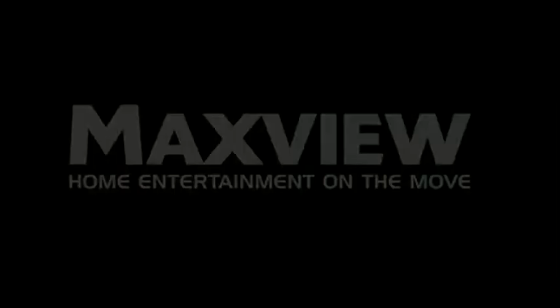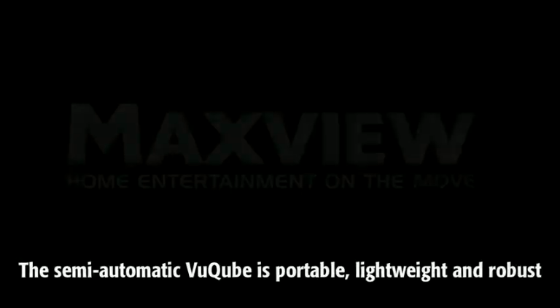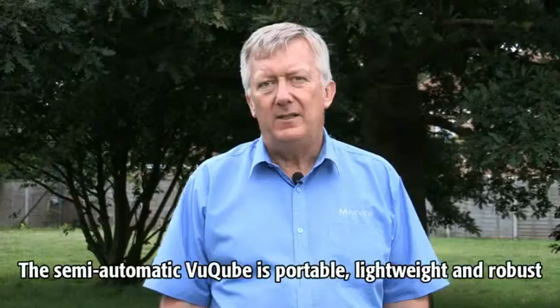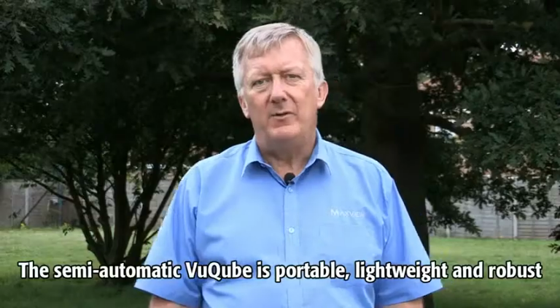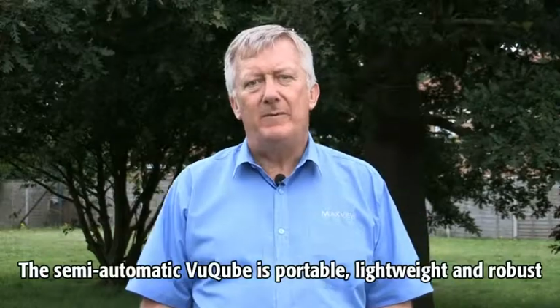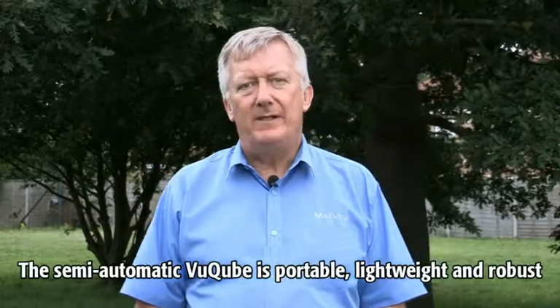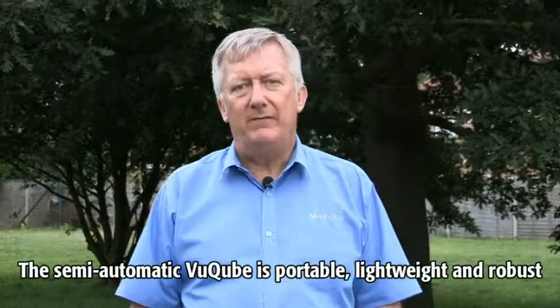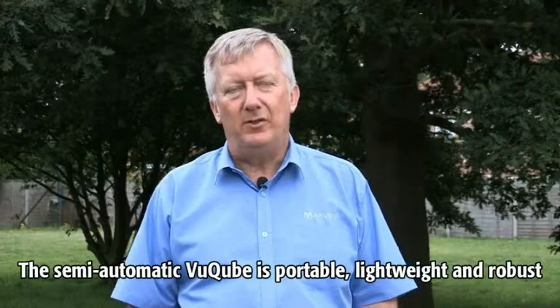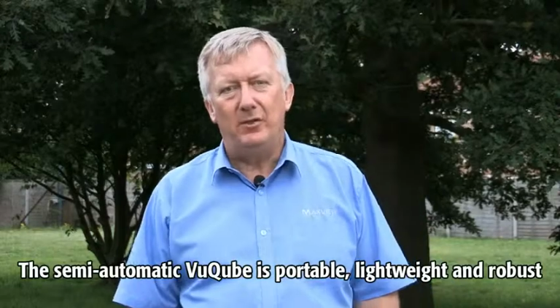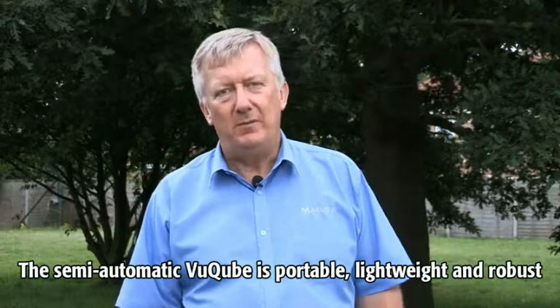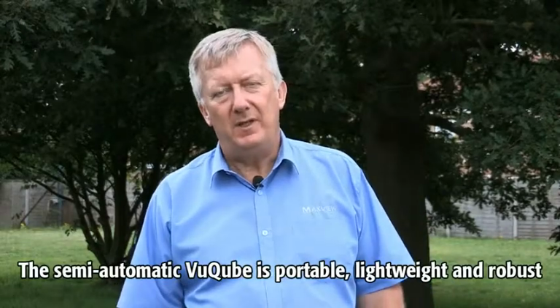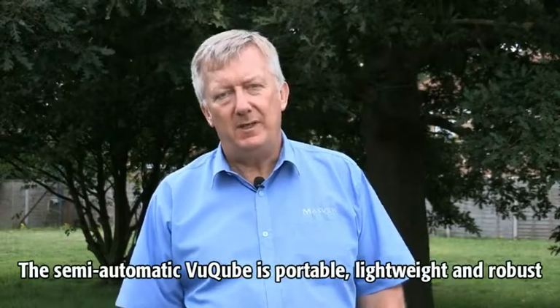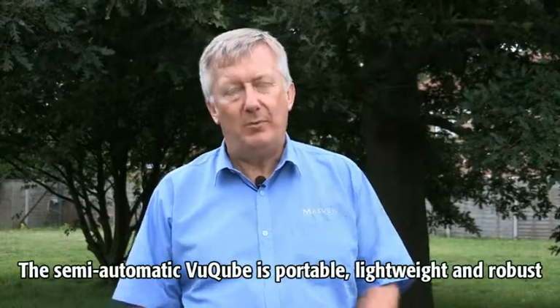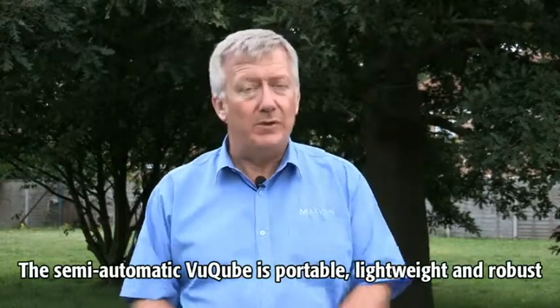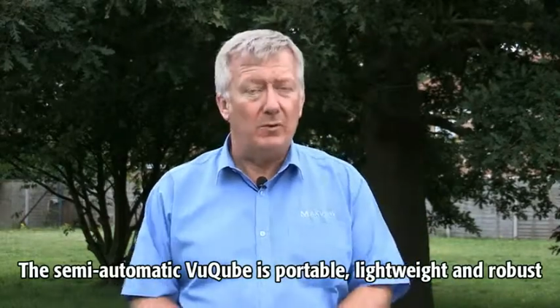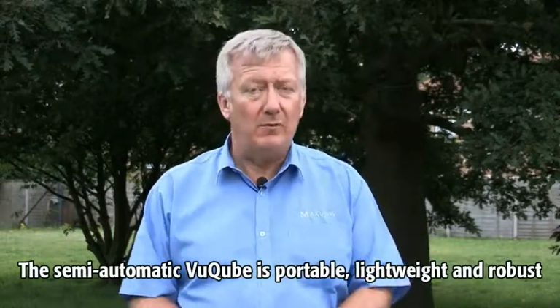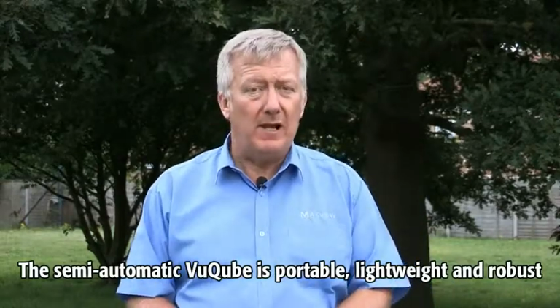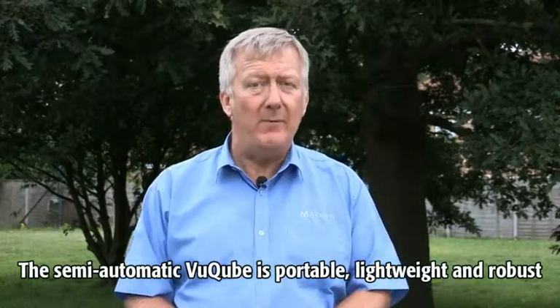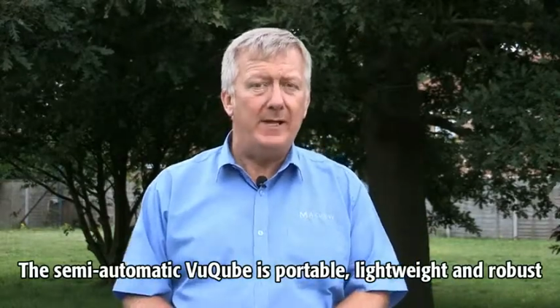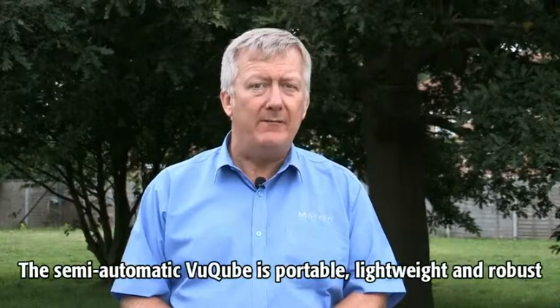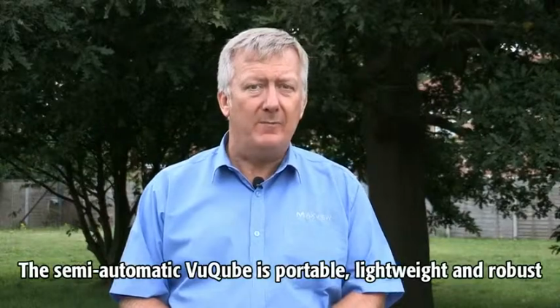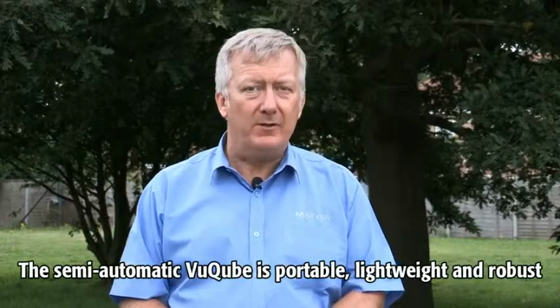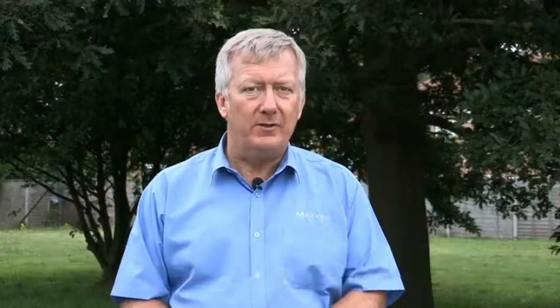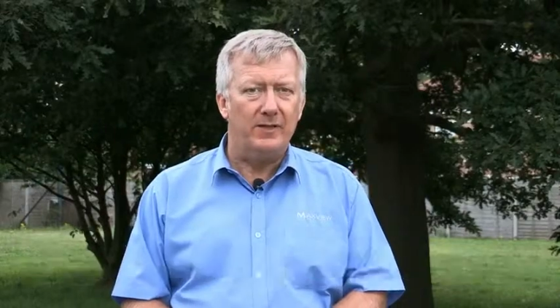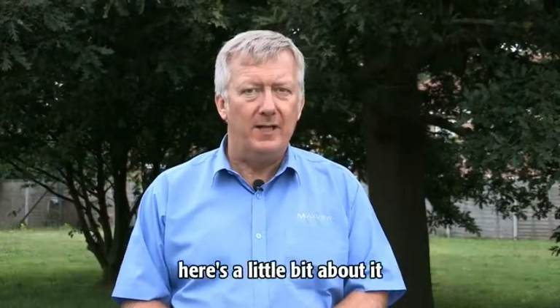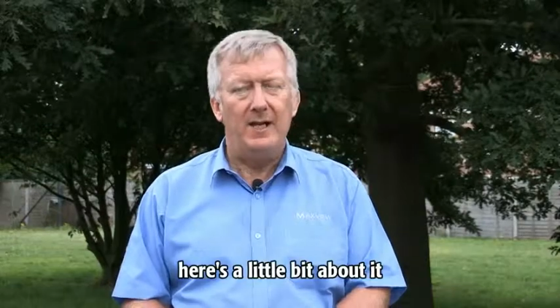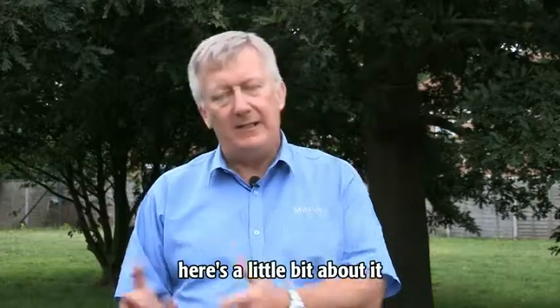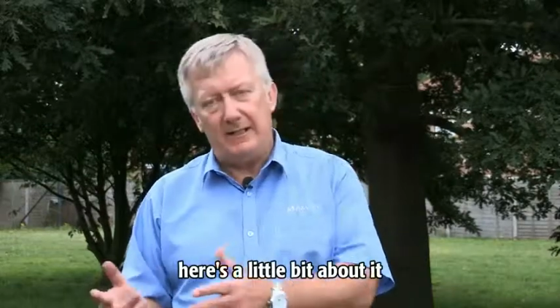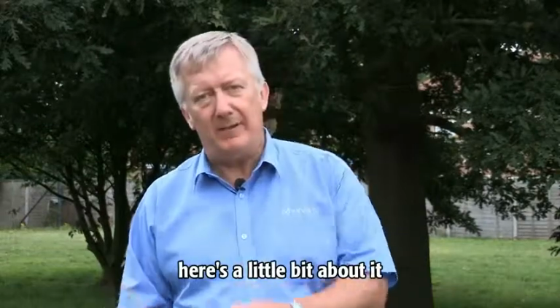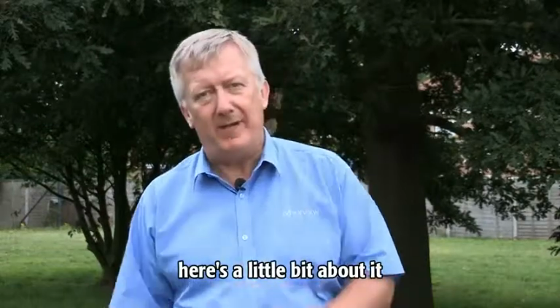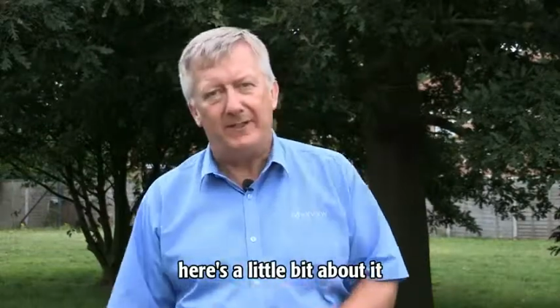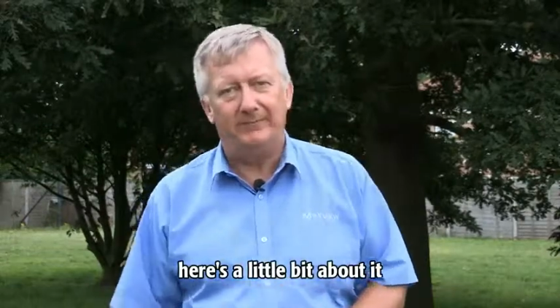The semi-automatic ViewCube is portable, lightweight and robust. Here's a little bit about it.